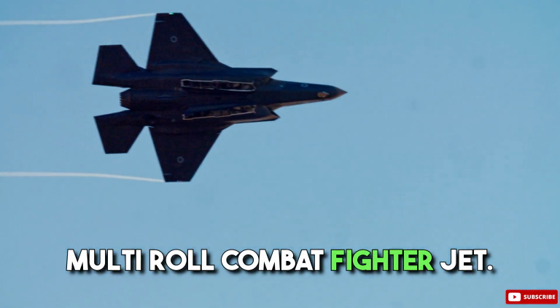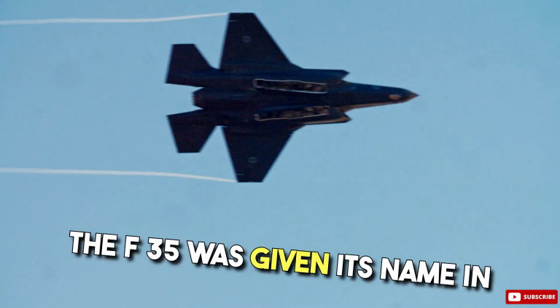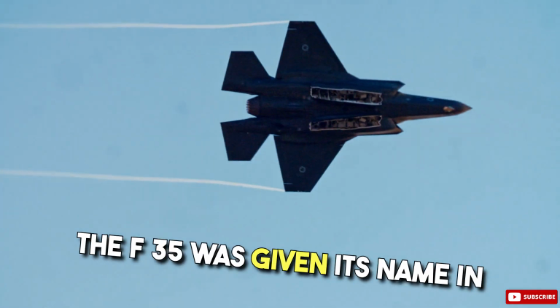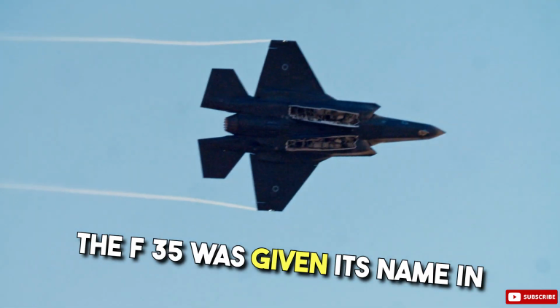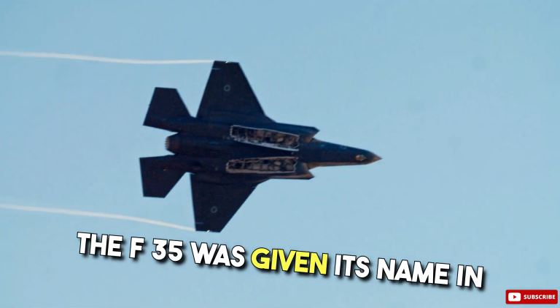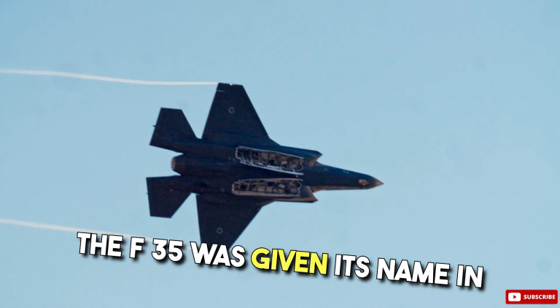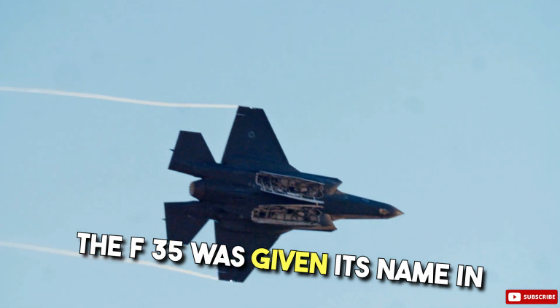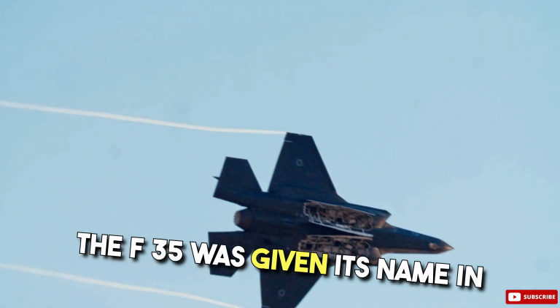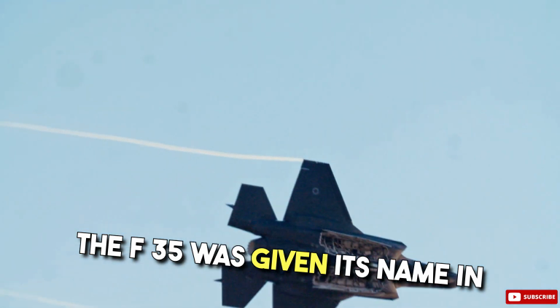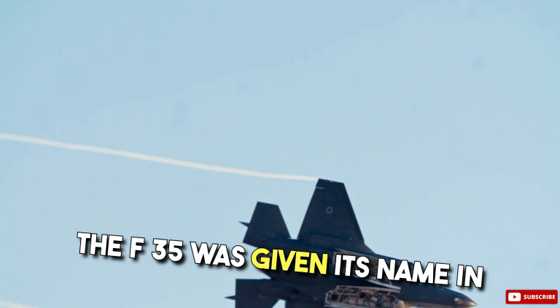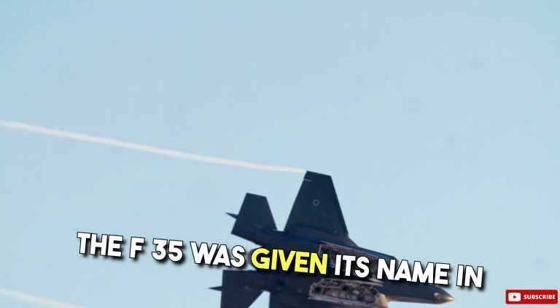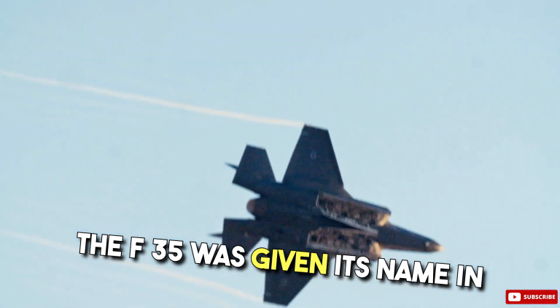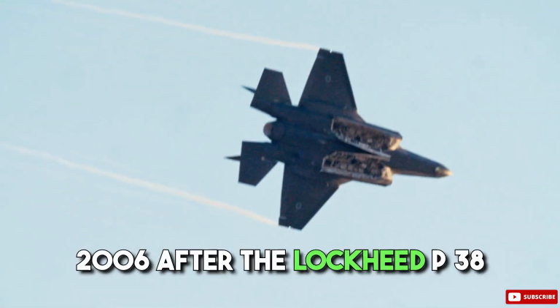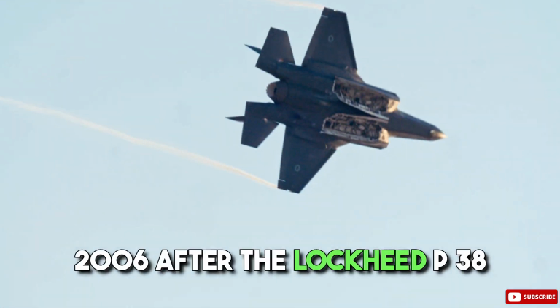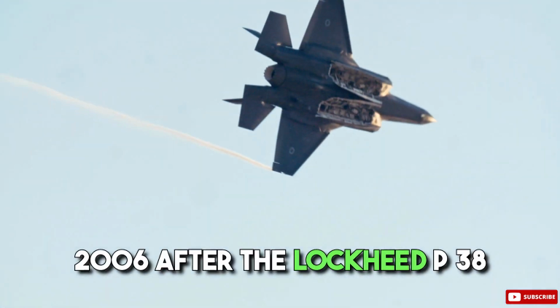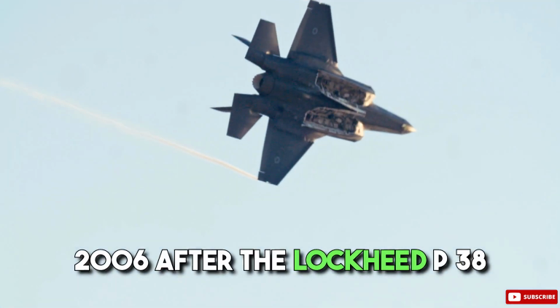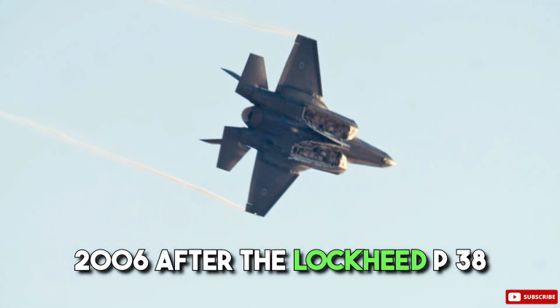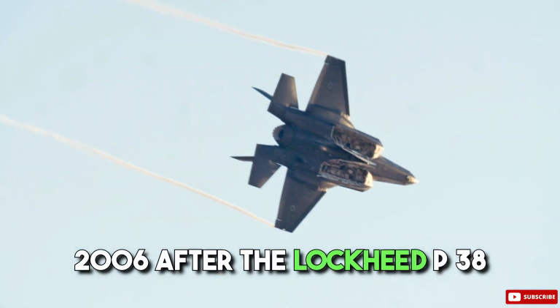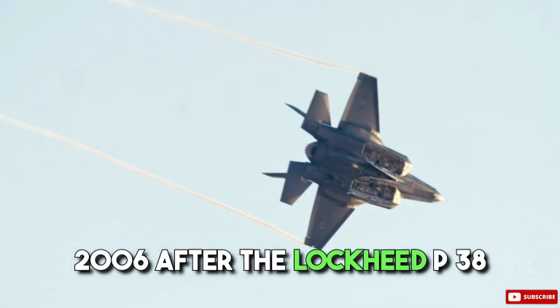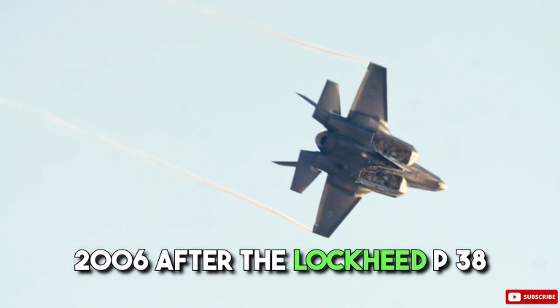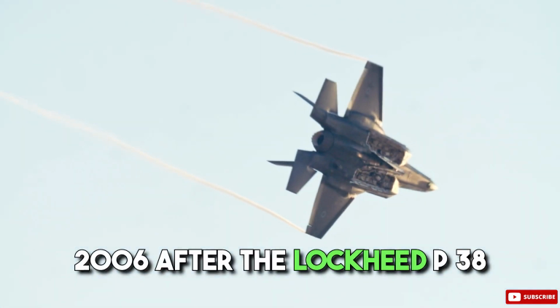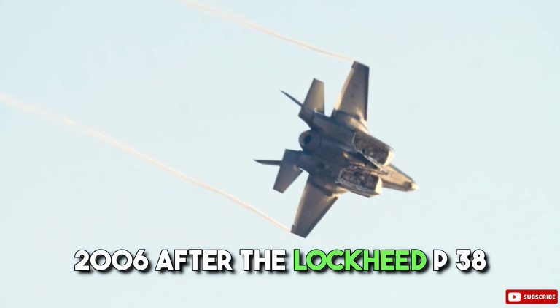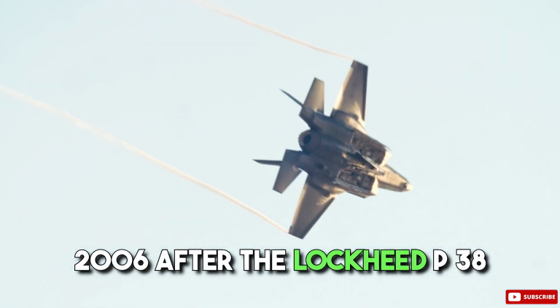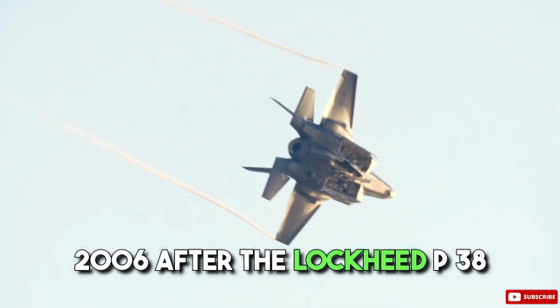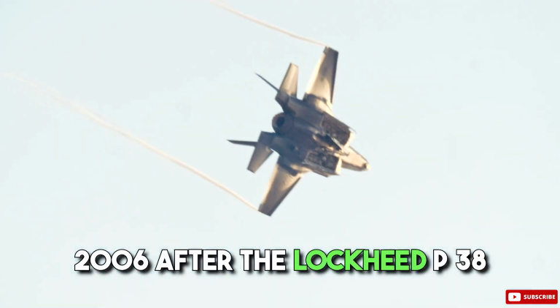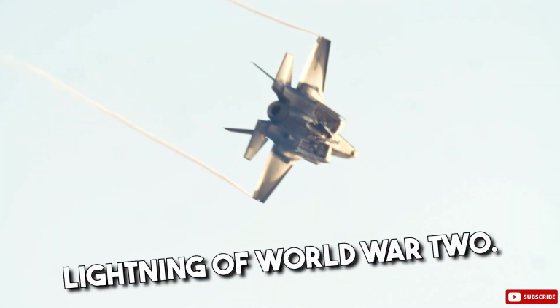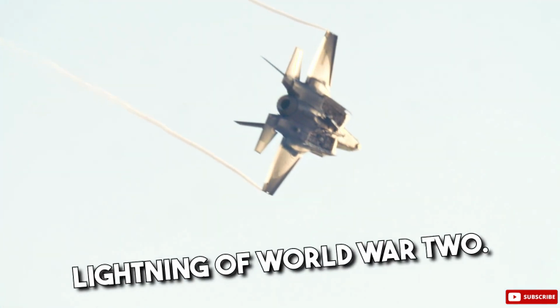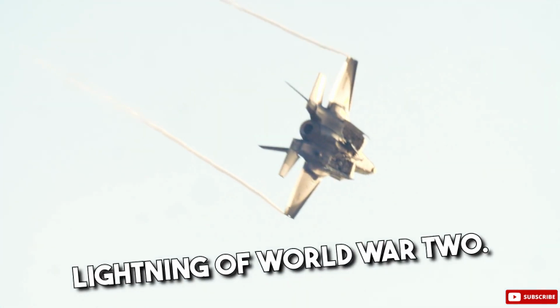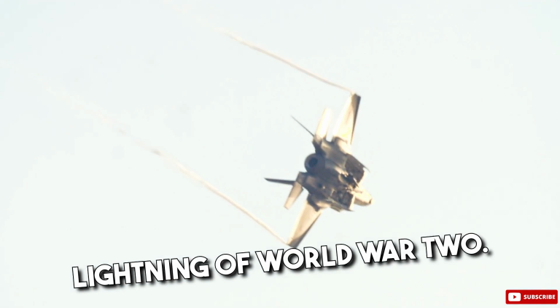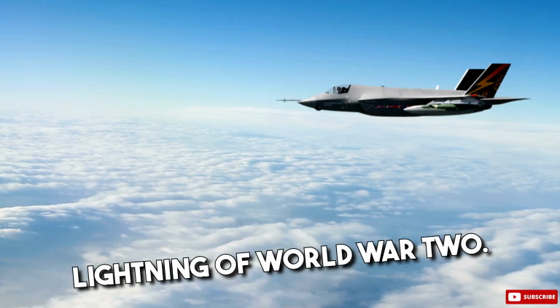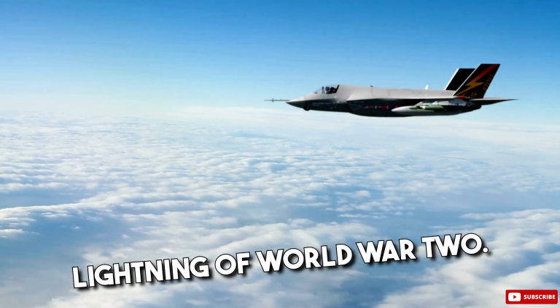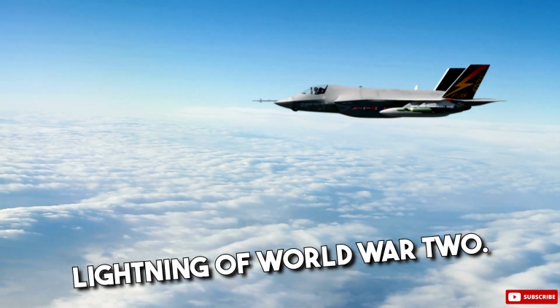The F-35 was given its name in 2006 after the Lockheed P-38 Lightning of World War II.